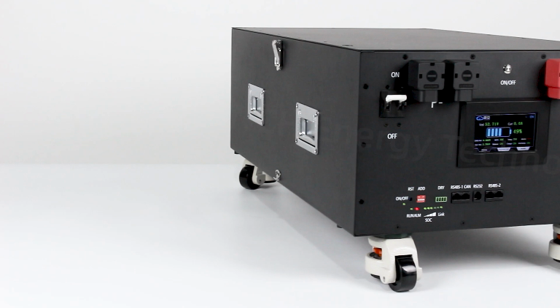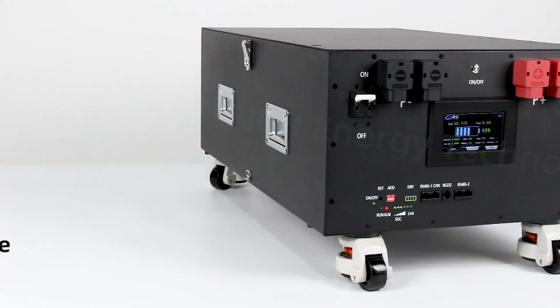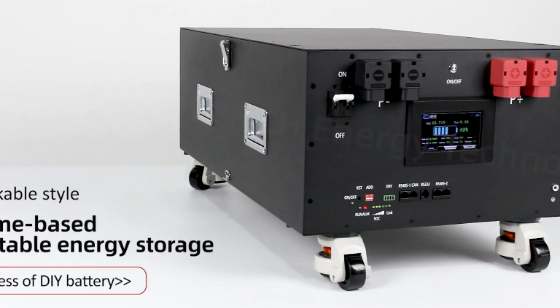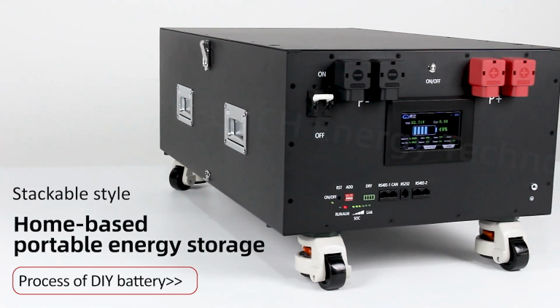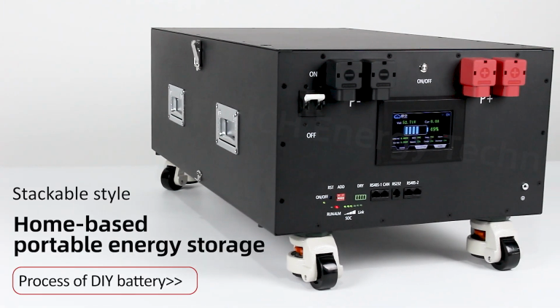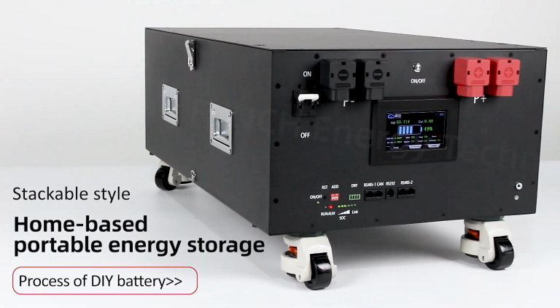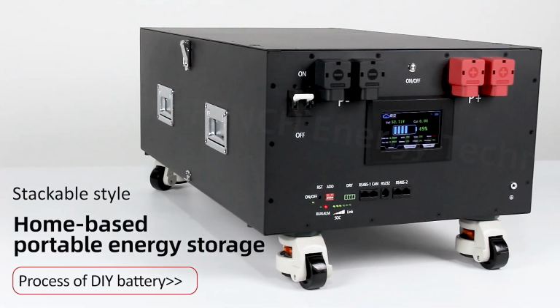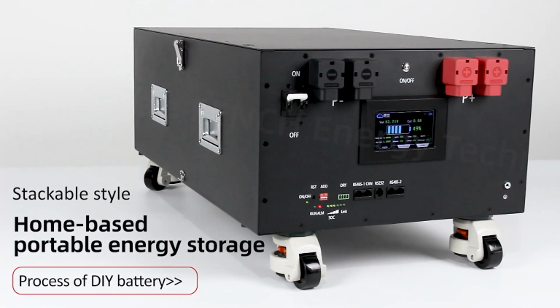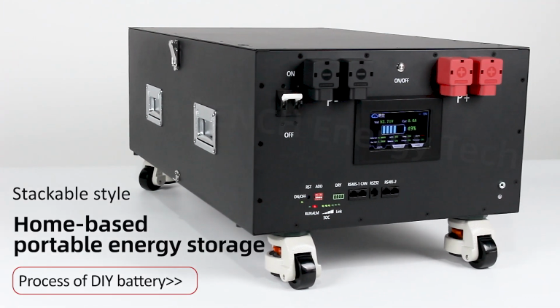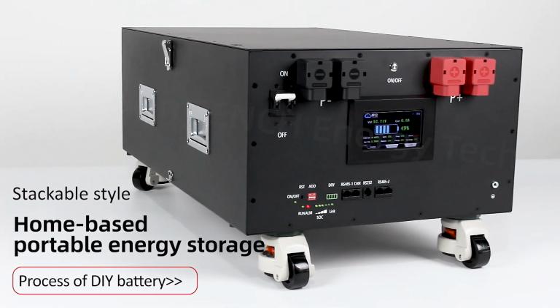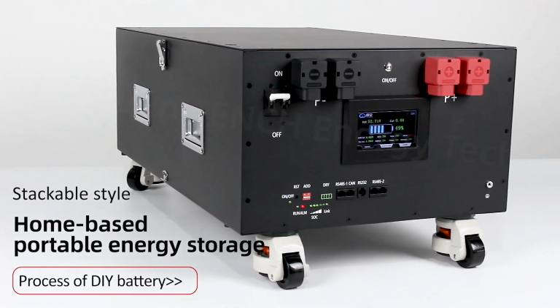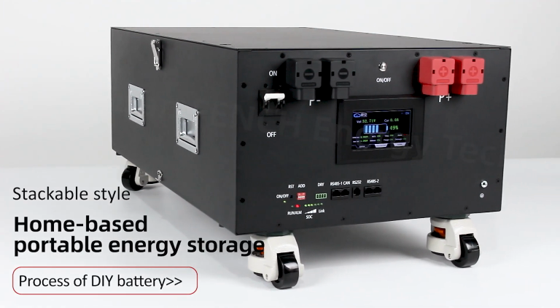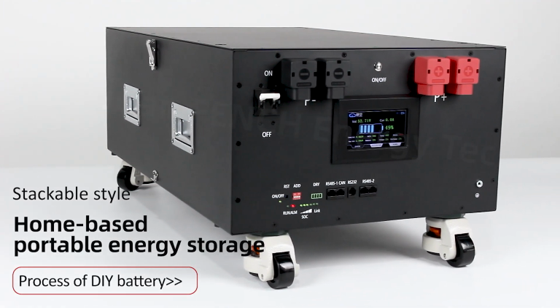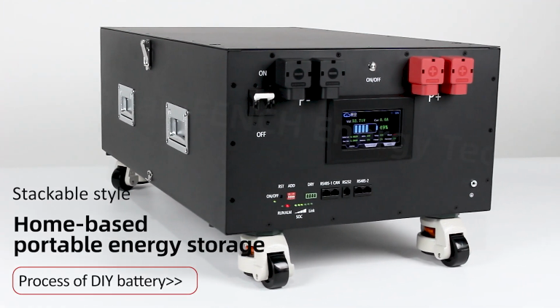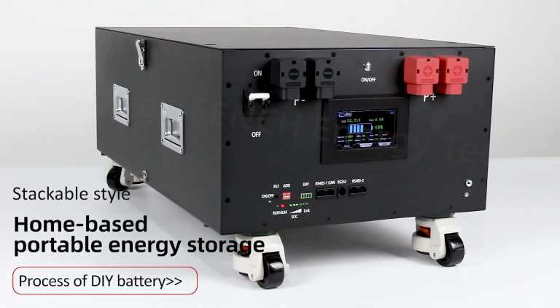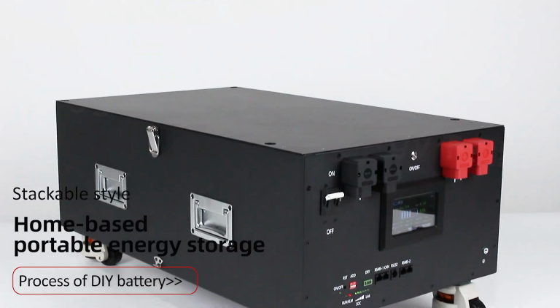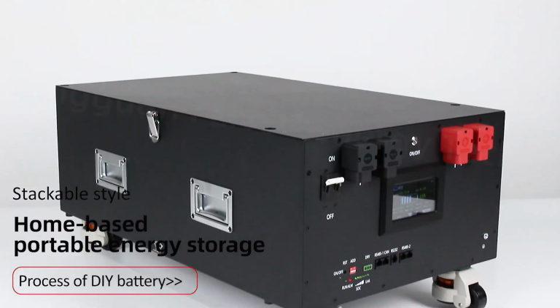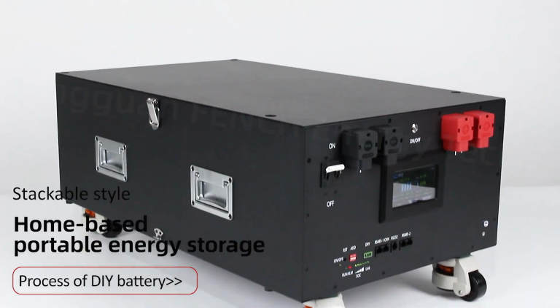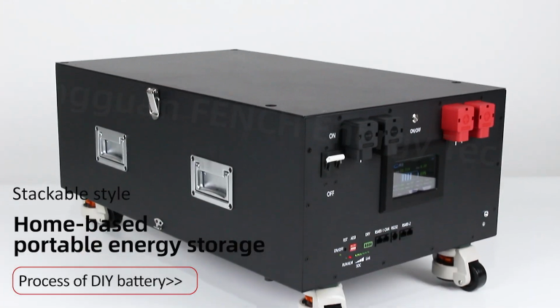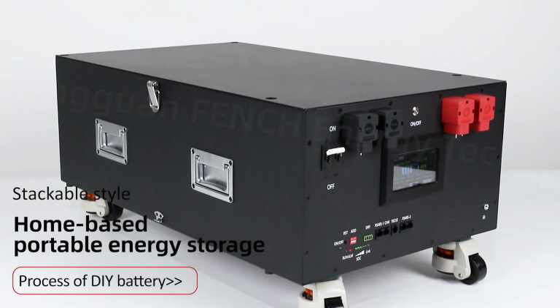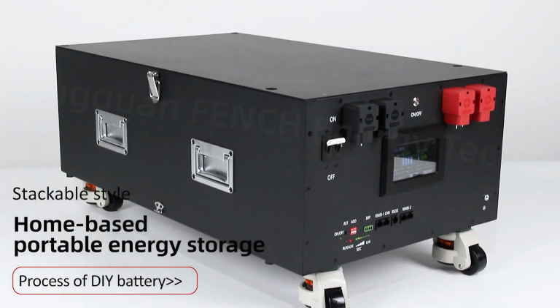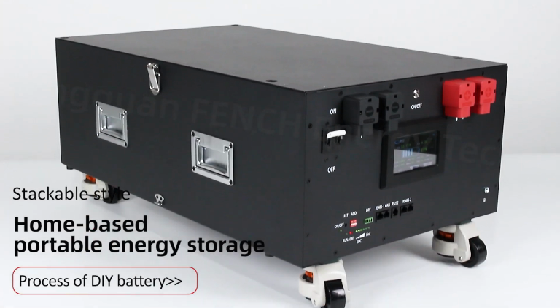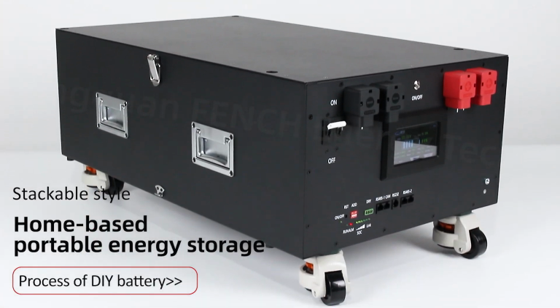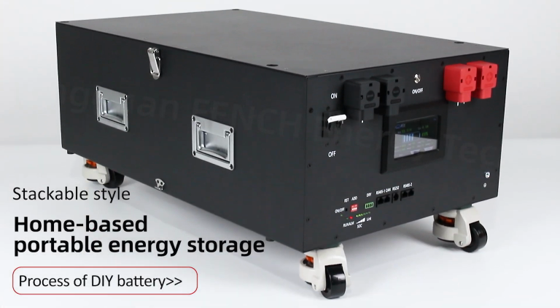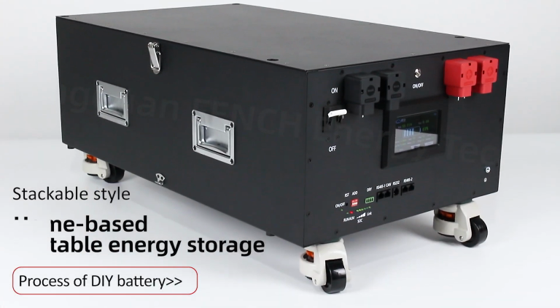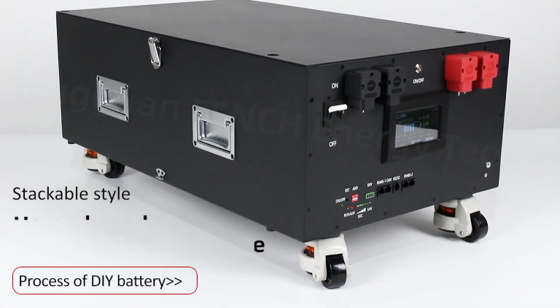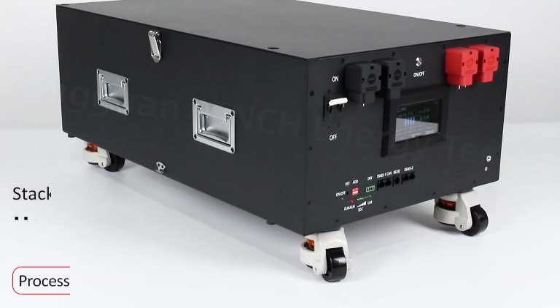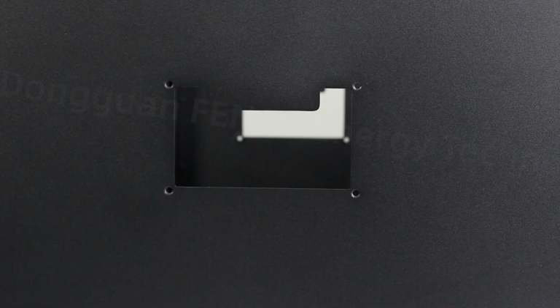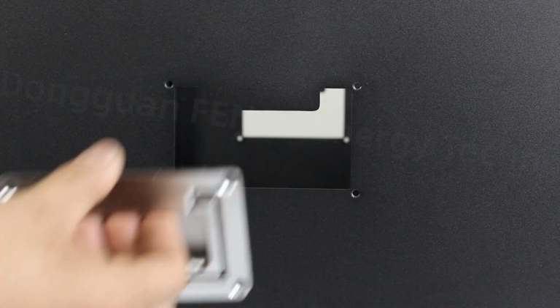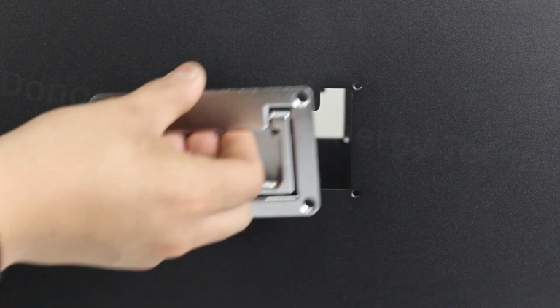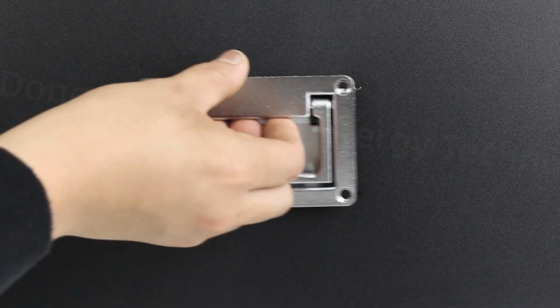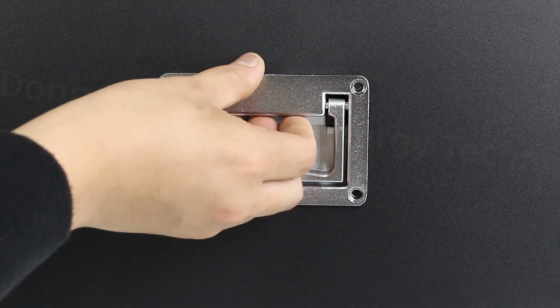Stackable style, home-based portable energy storage: process of DIY battery.